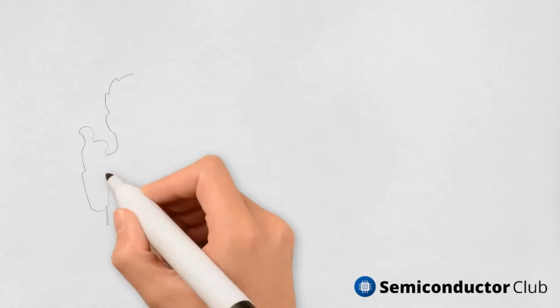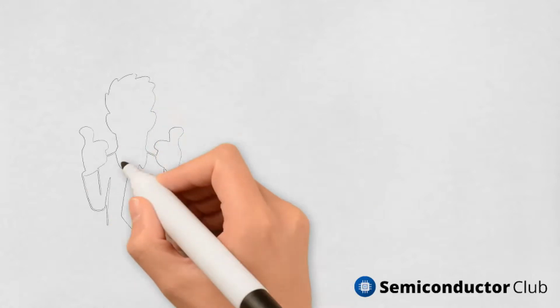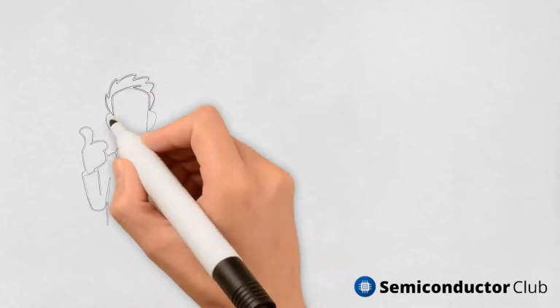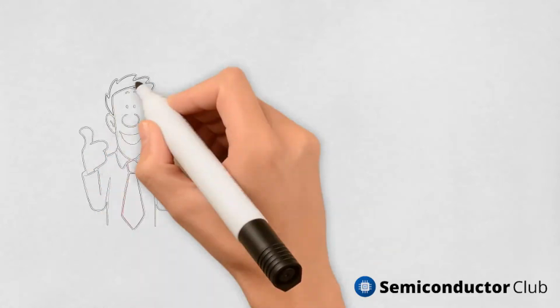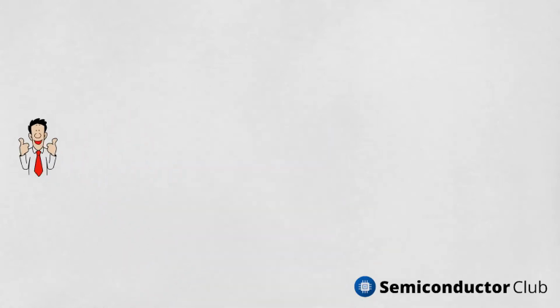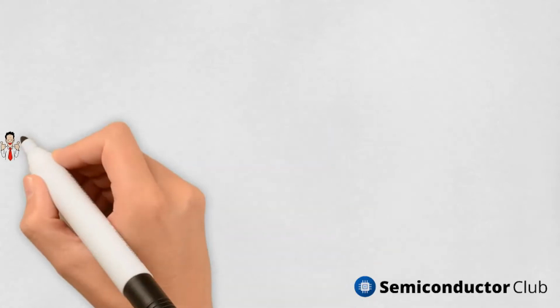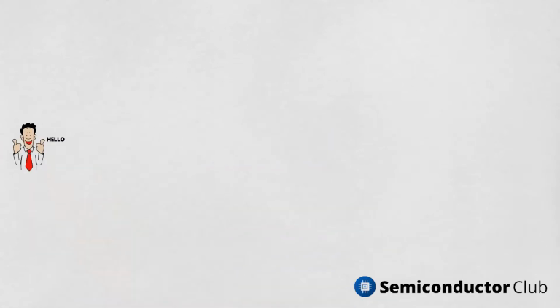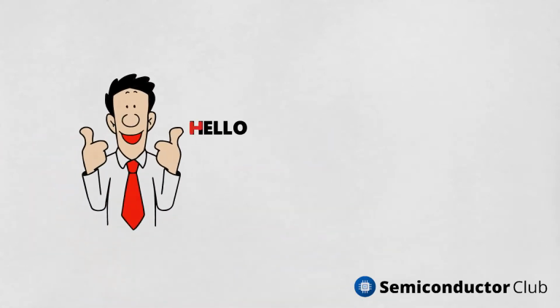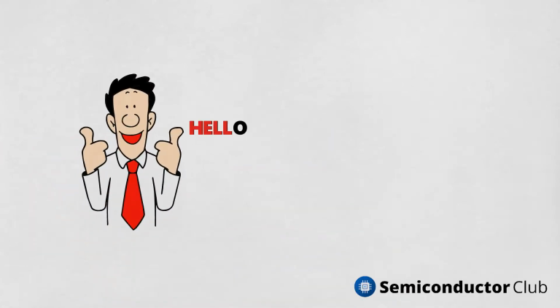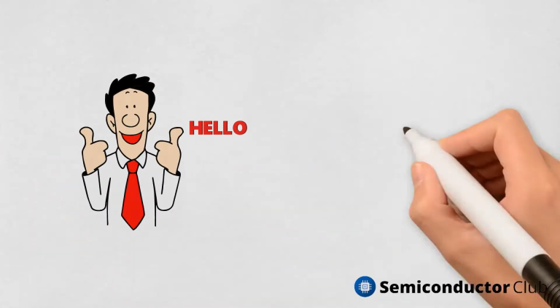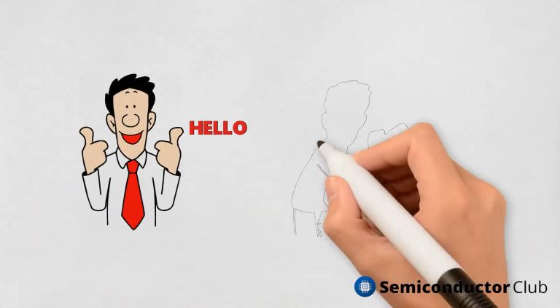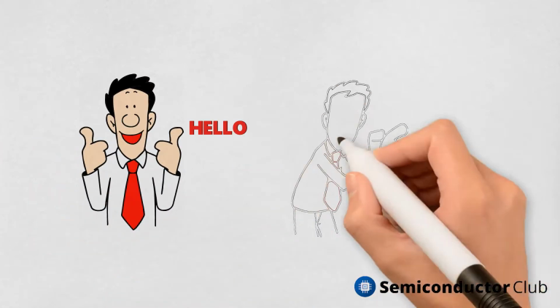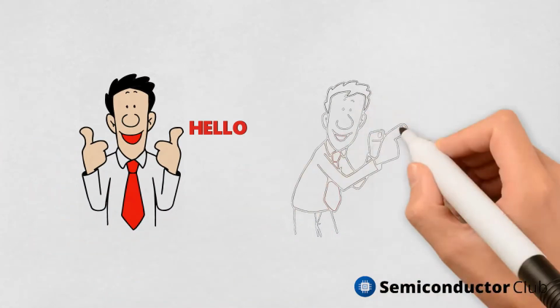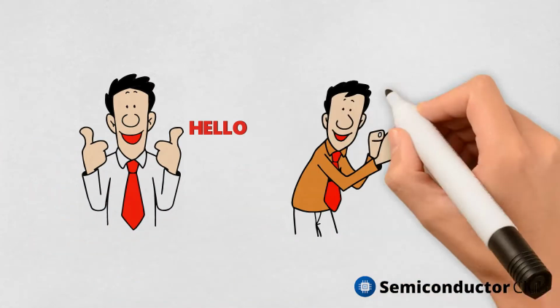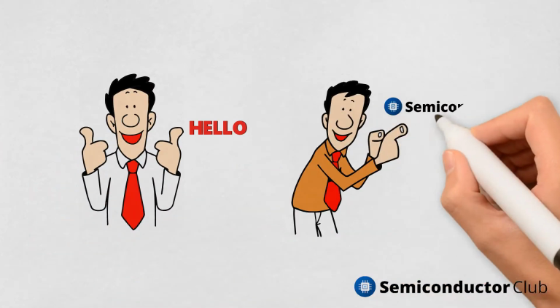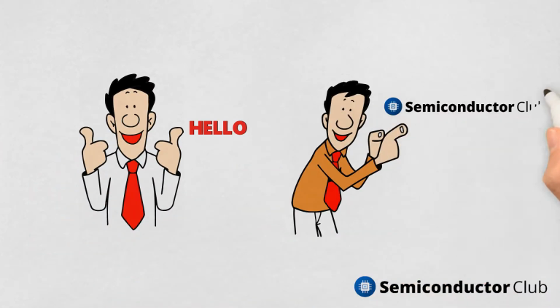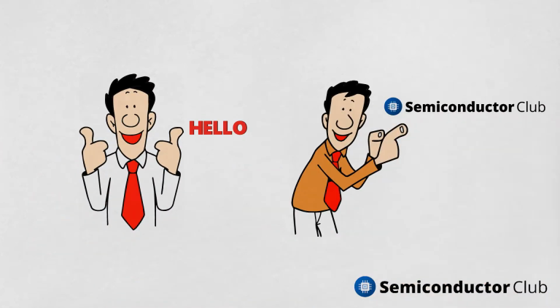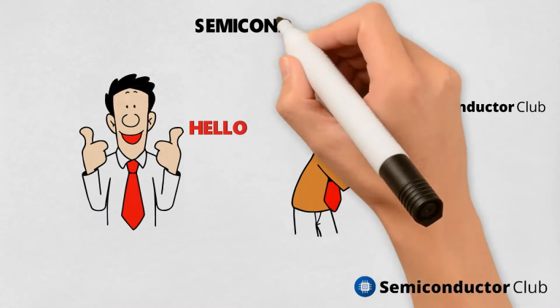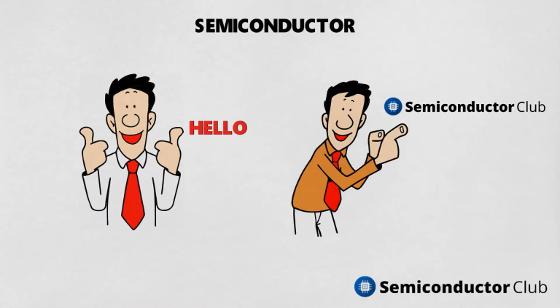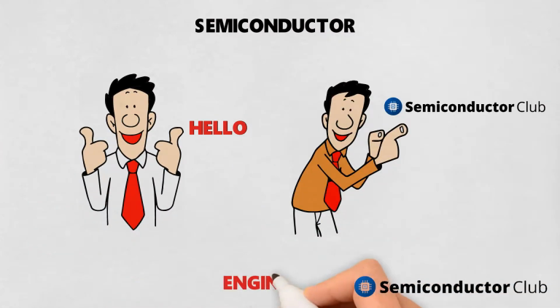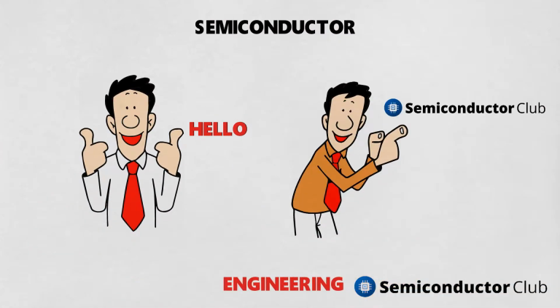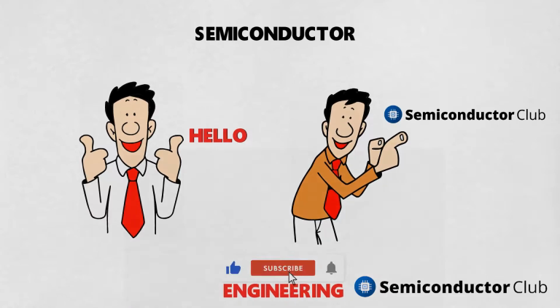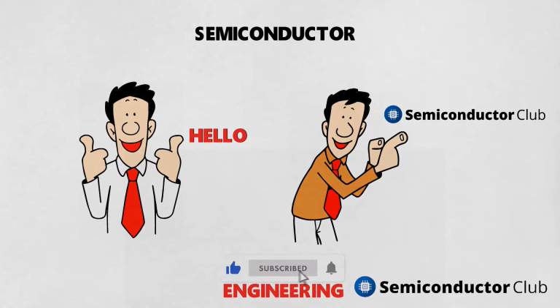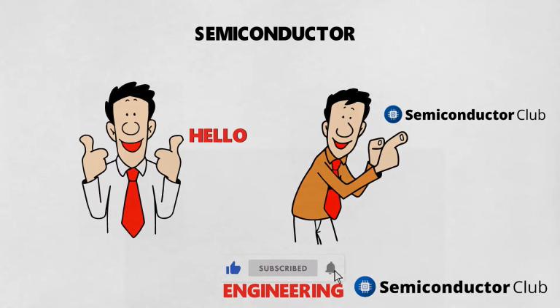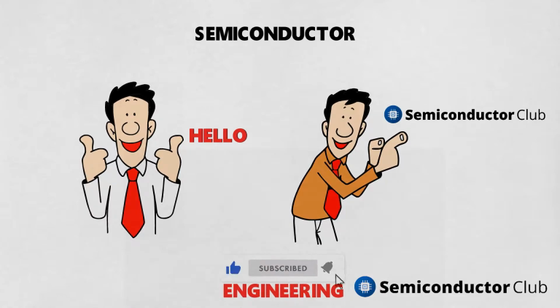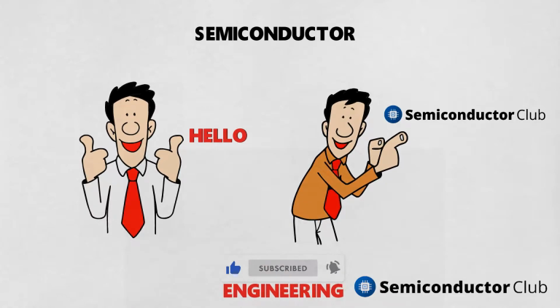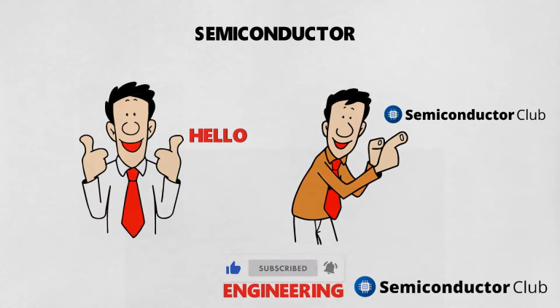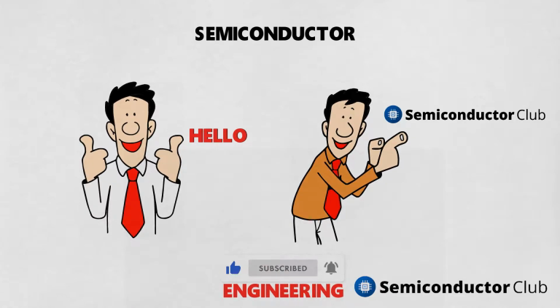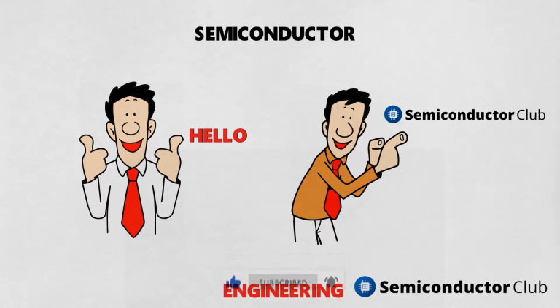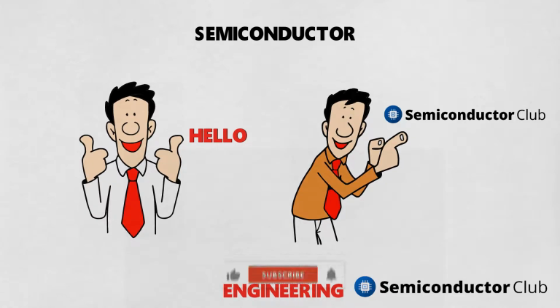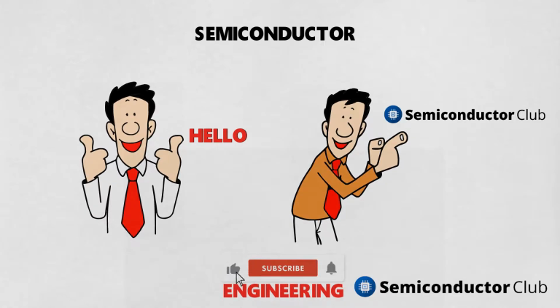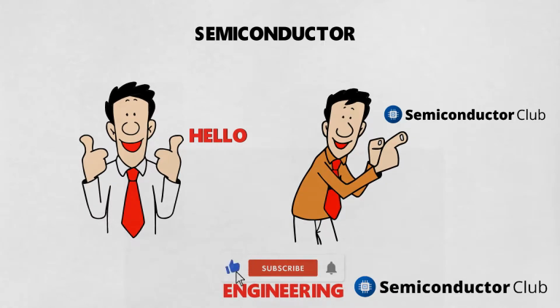Hello and welcome to Semiconductor Club, where we talk about topics related to semiconductor engineering. Please show a thumbs up and subscribe to our channel.